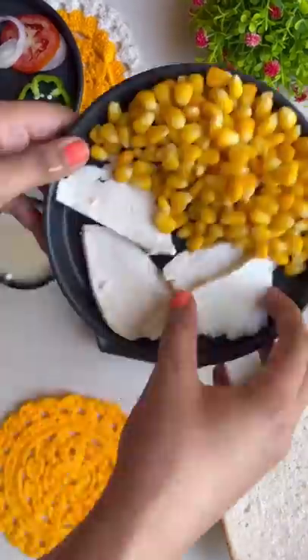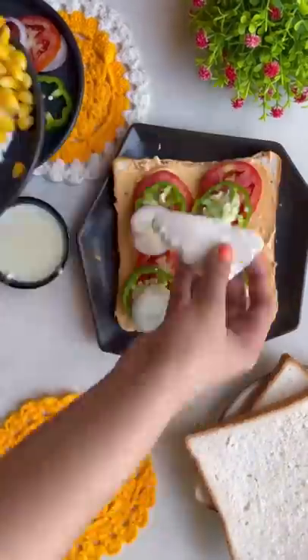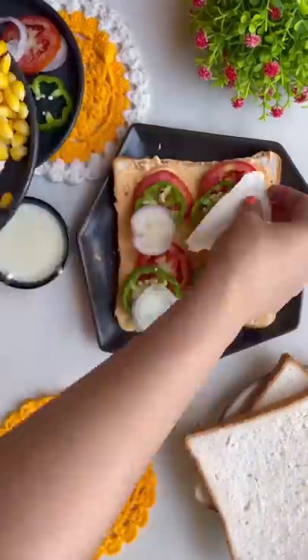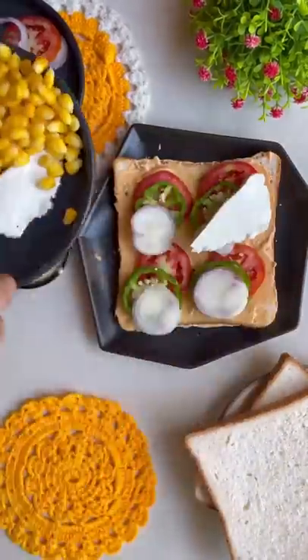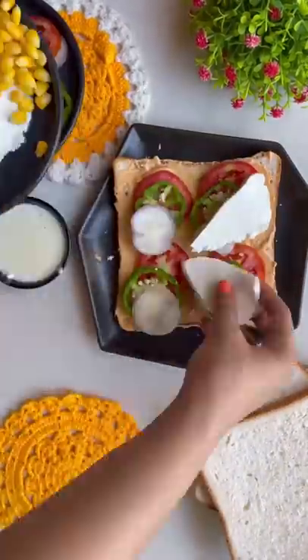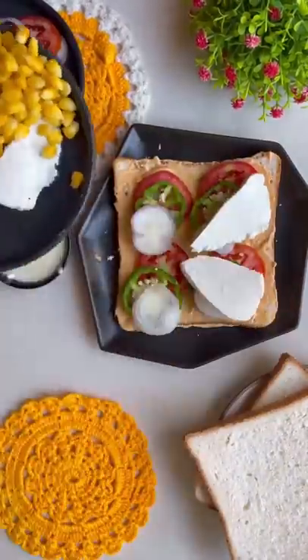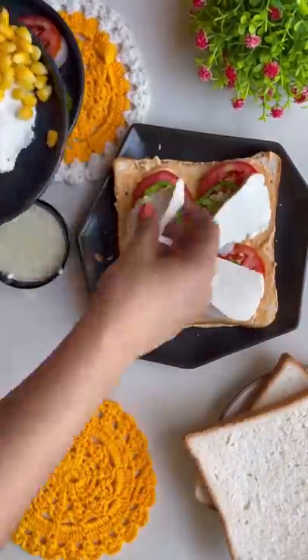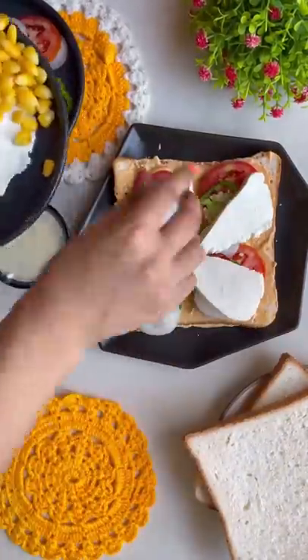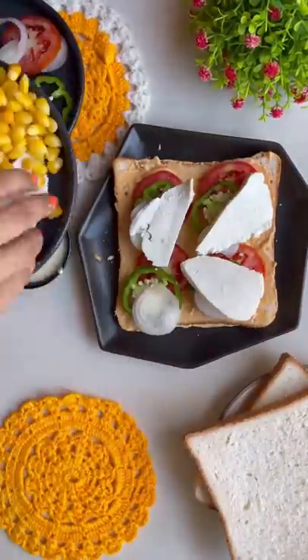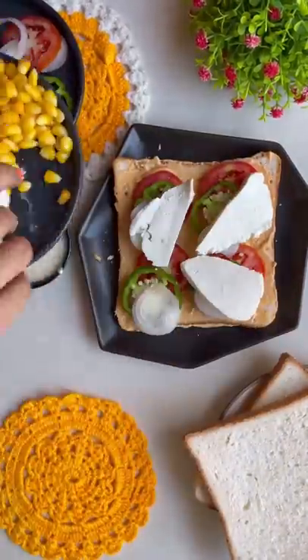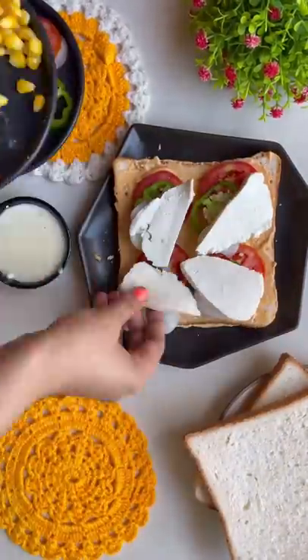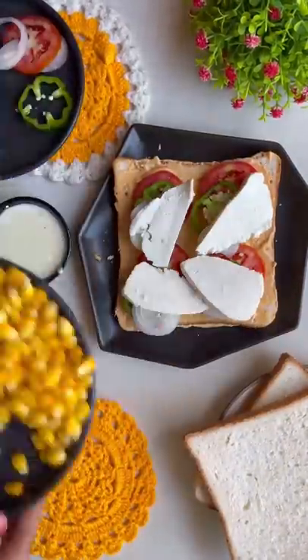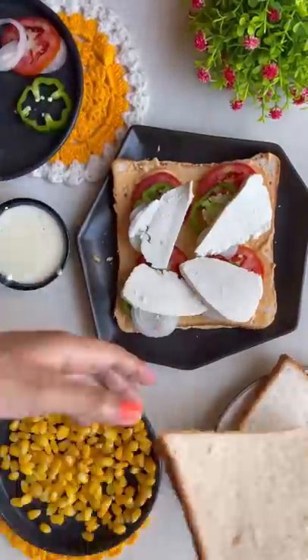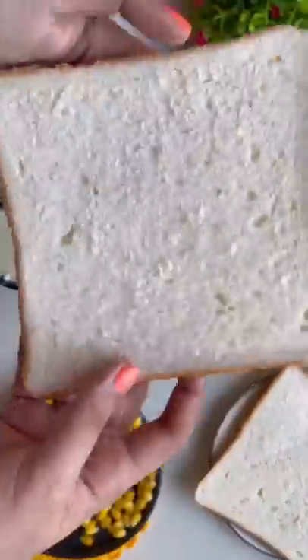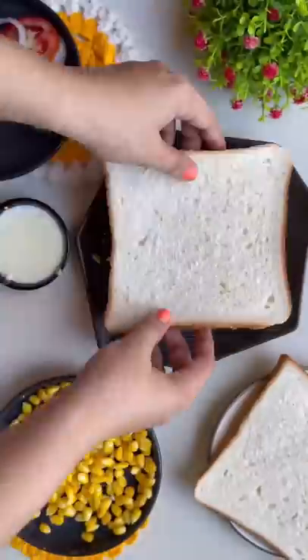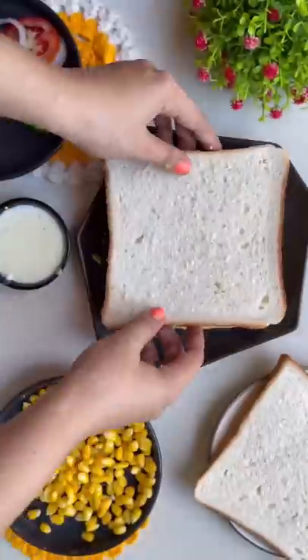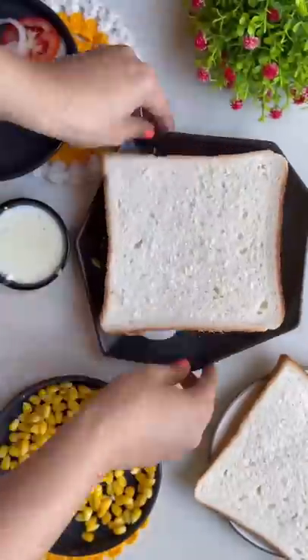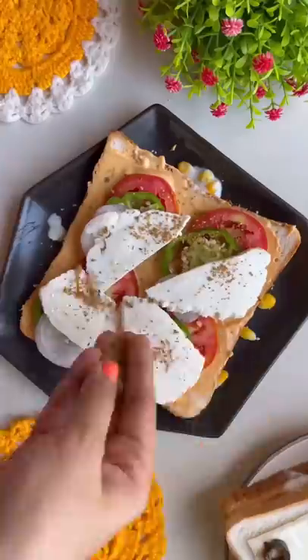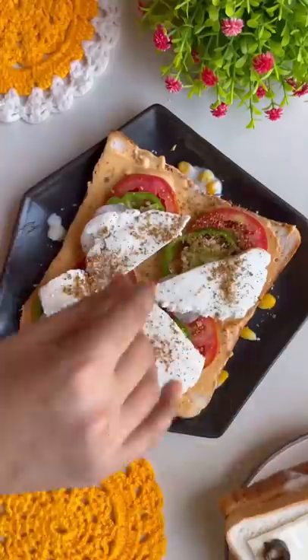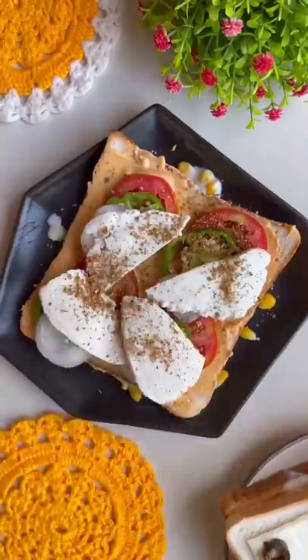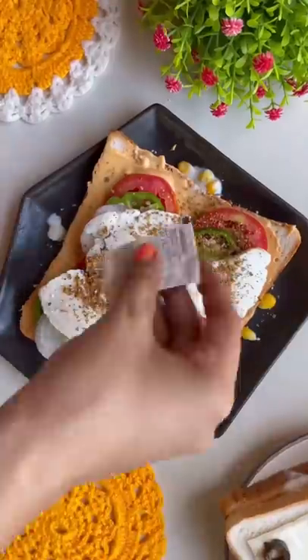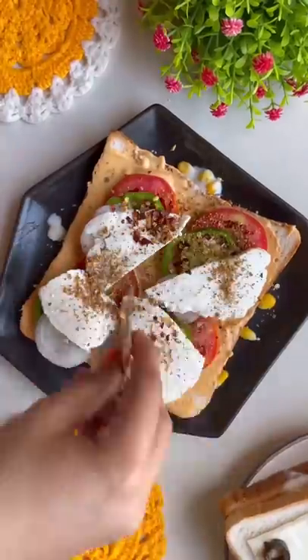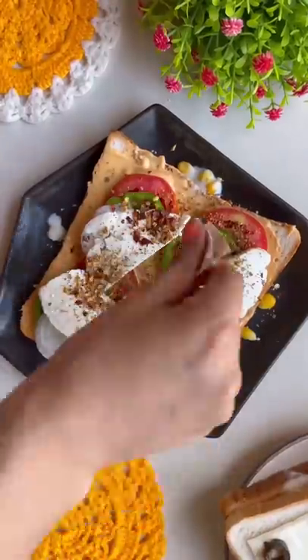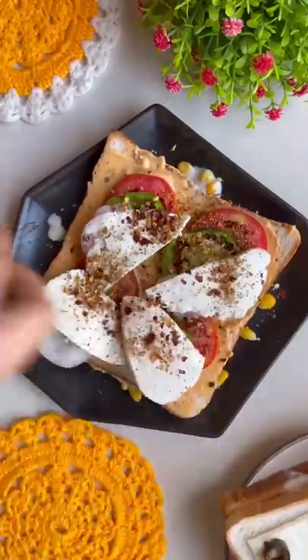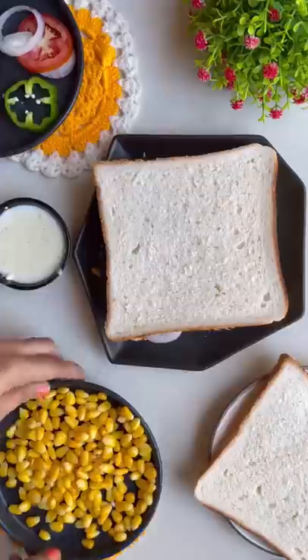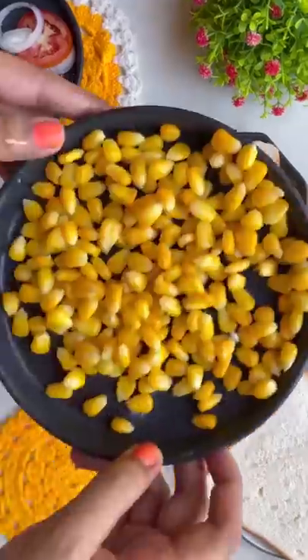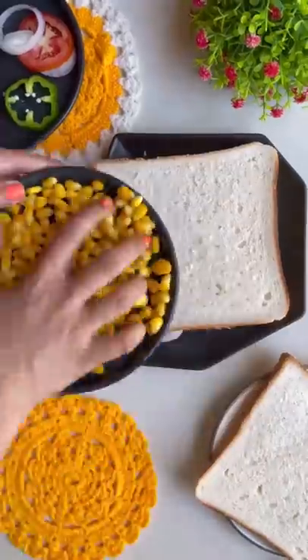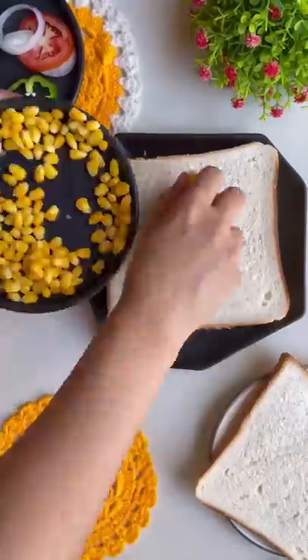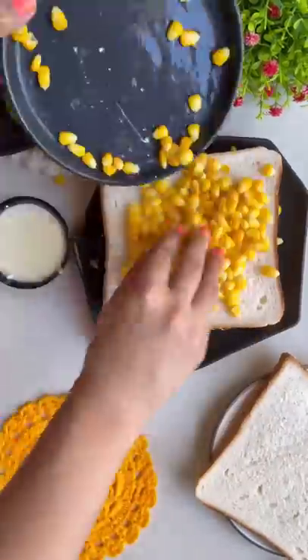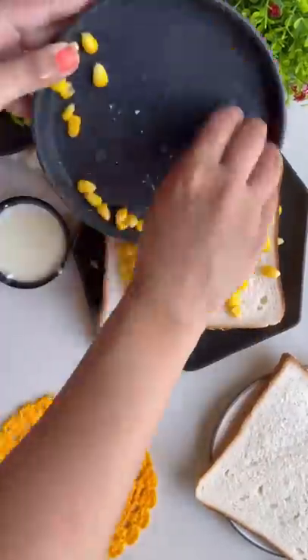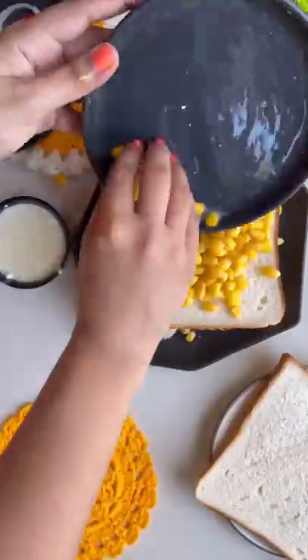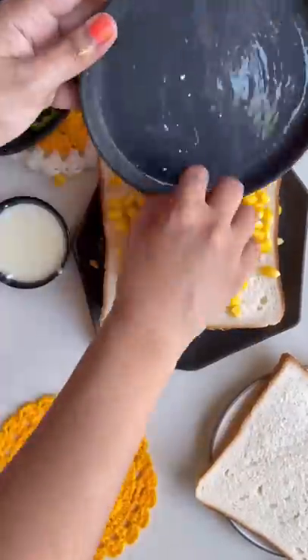Then add tomato and shiminoj. Then add all the paneer and add another bread.